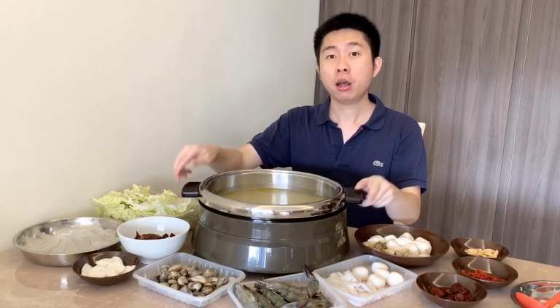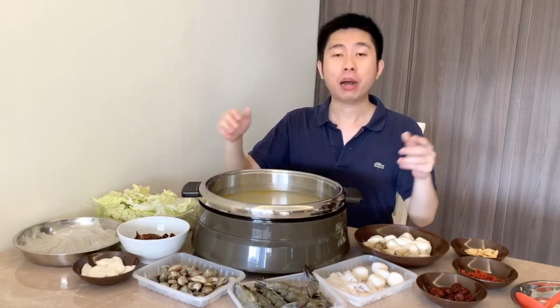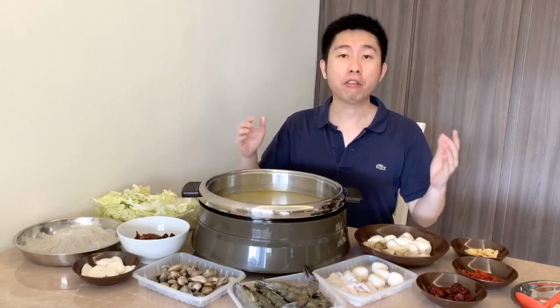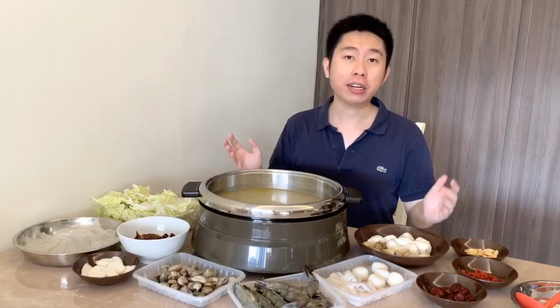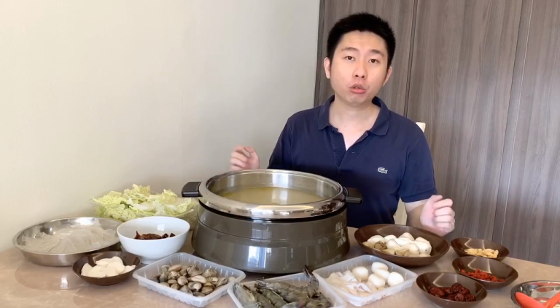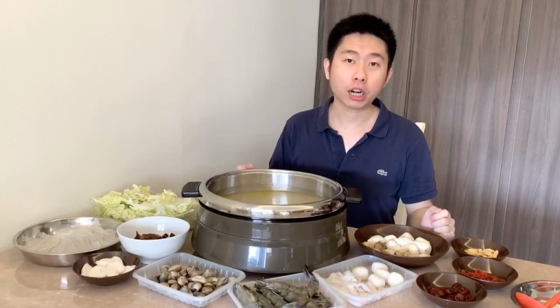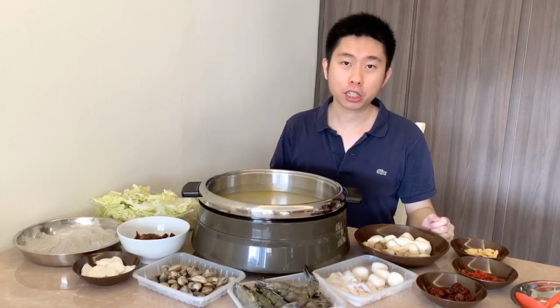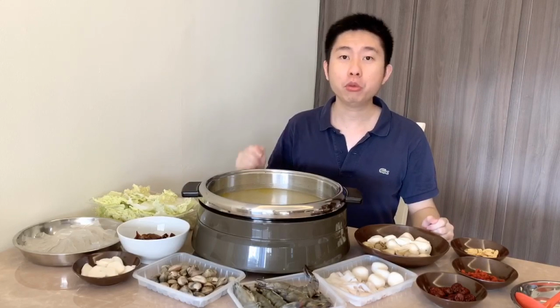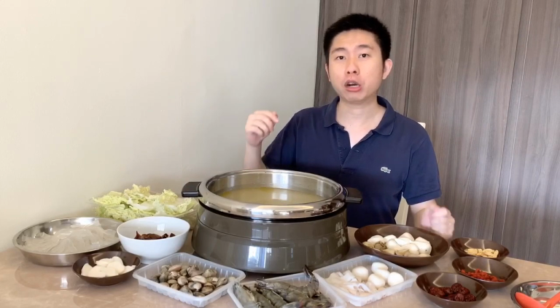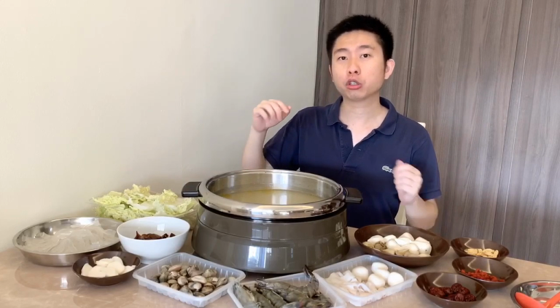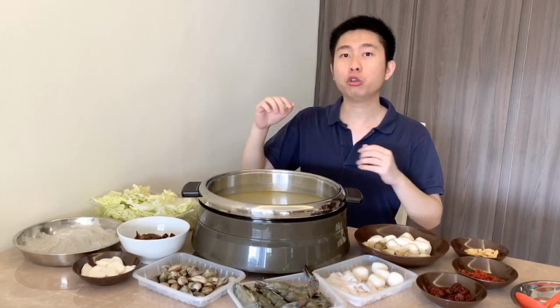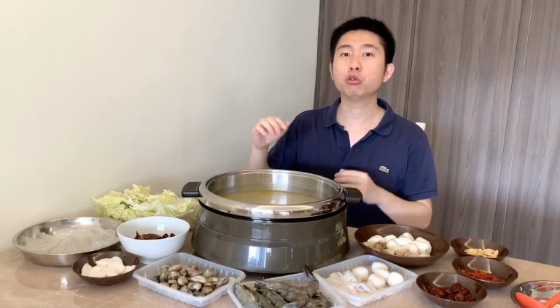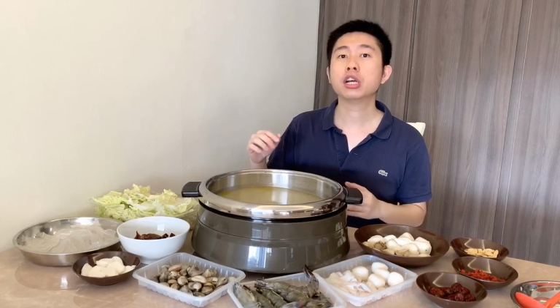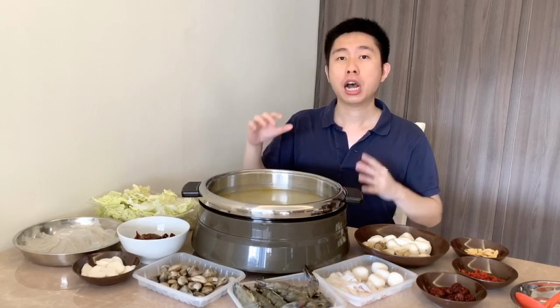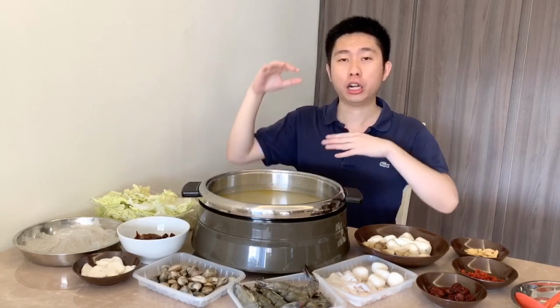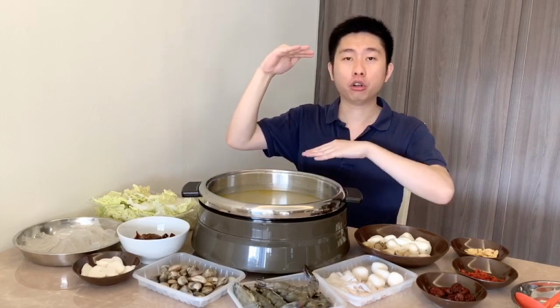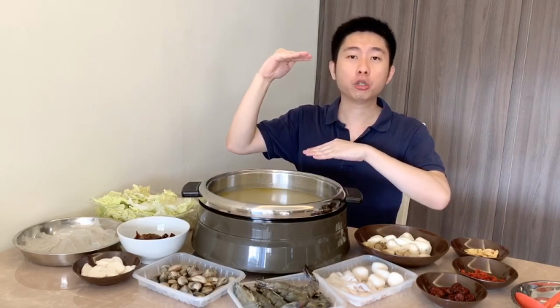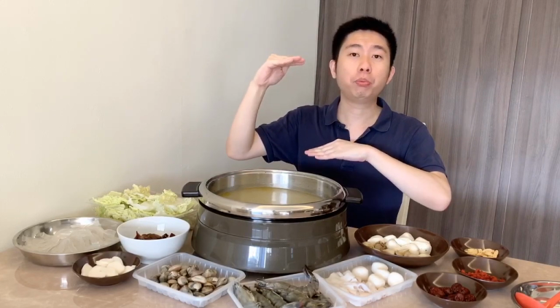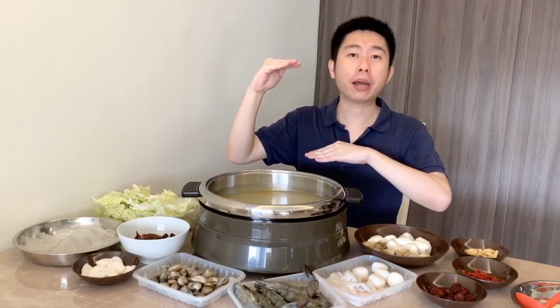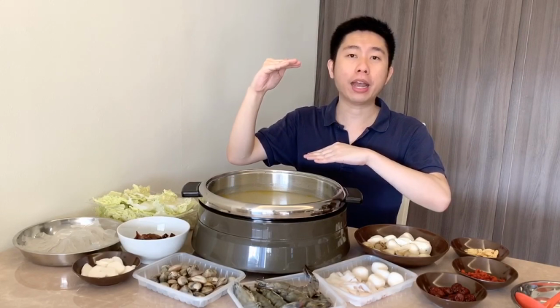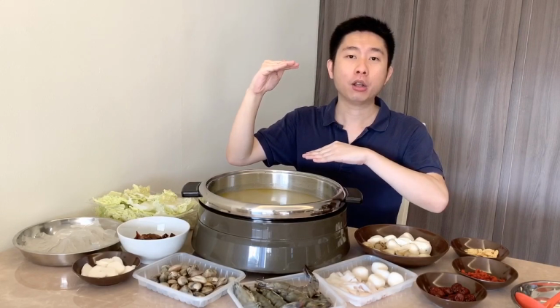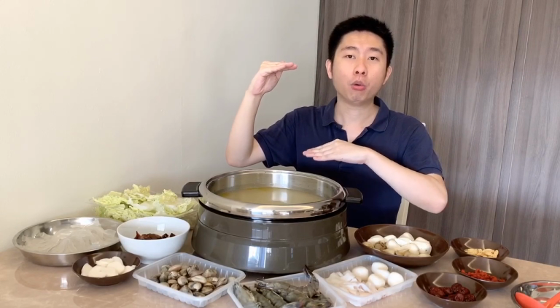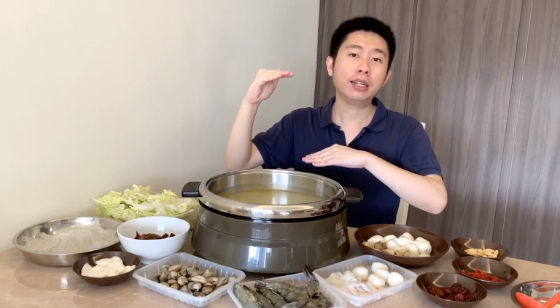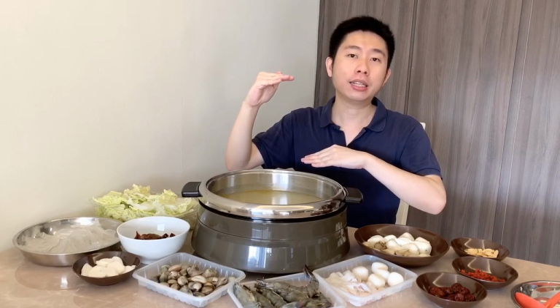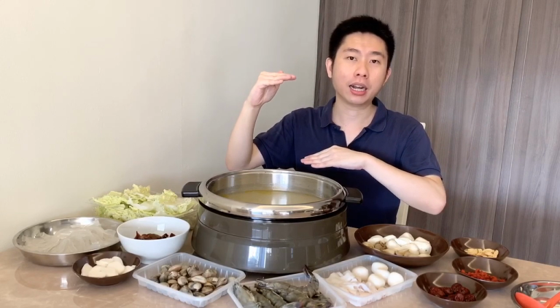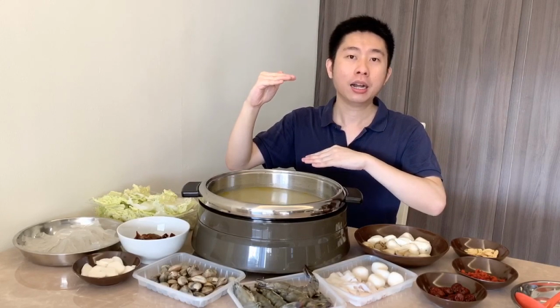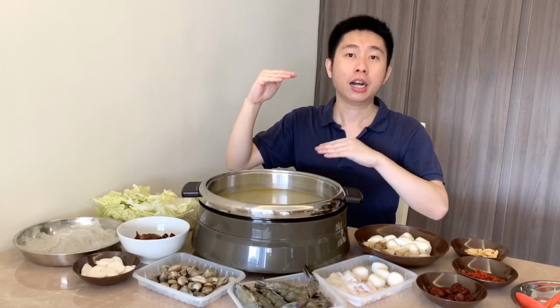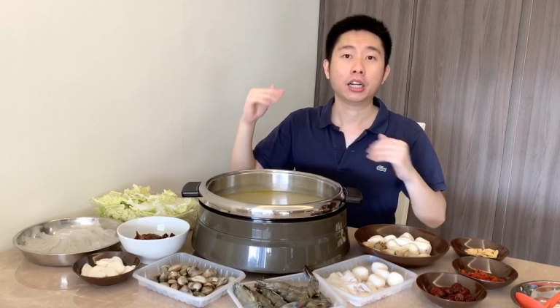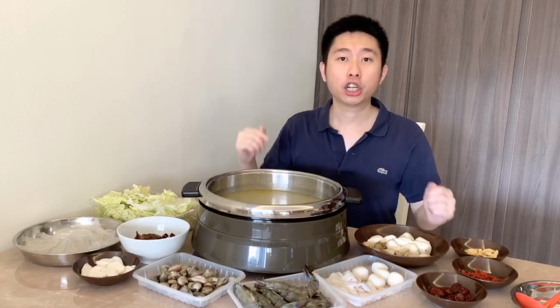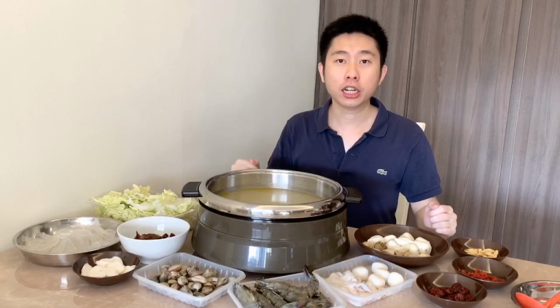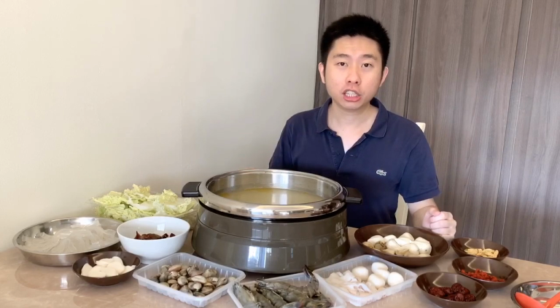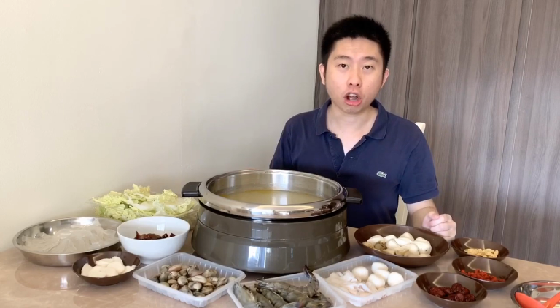But if you find that too troublesome, you can also use those pre-packed one-liter chicken stock.